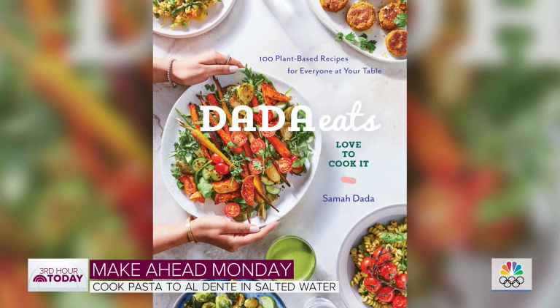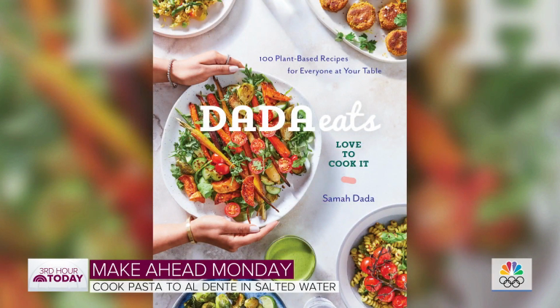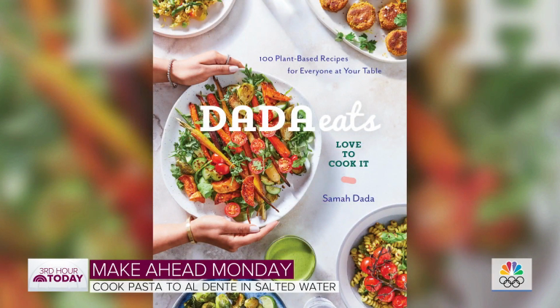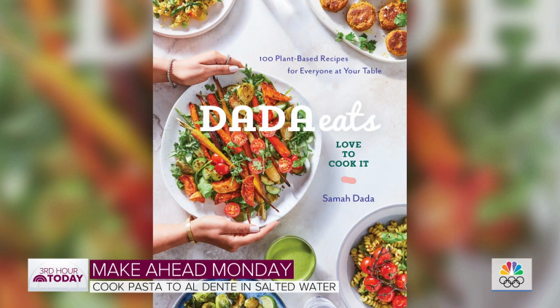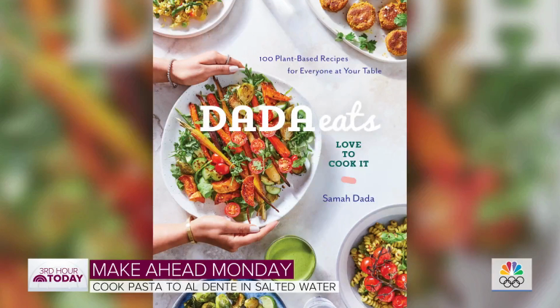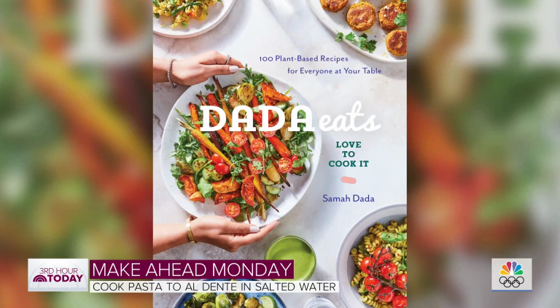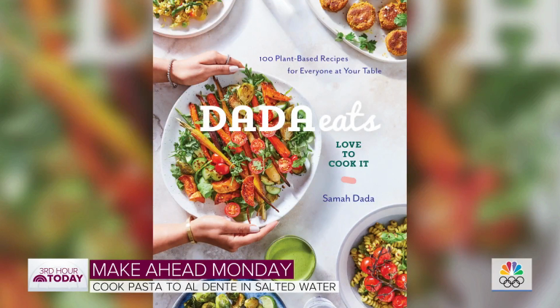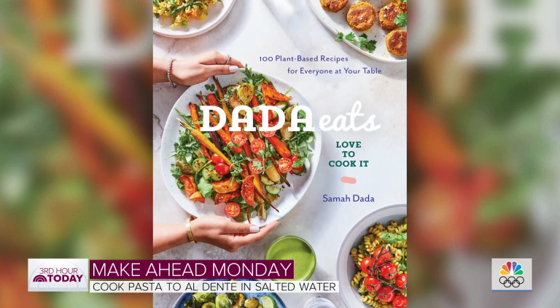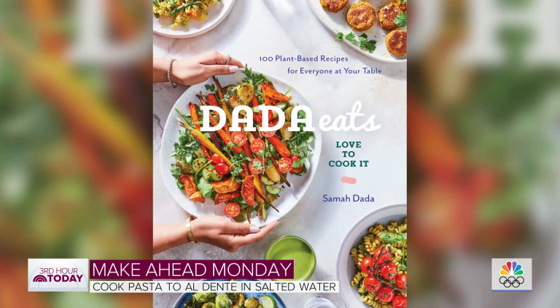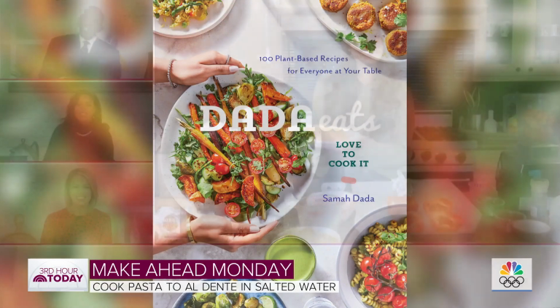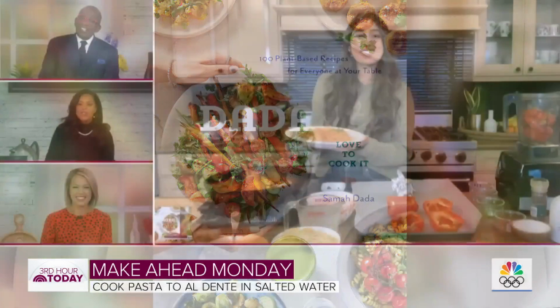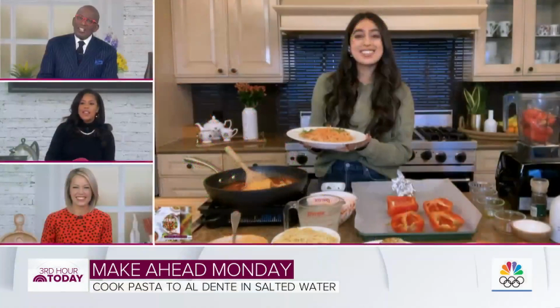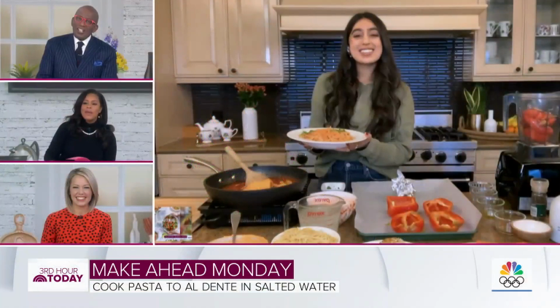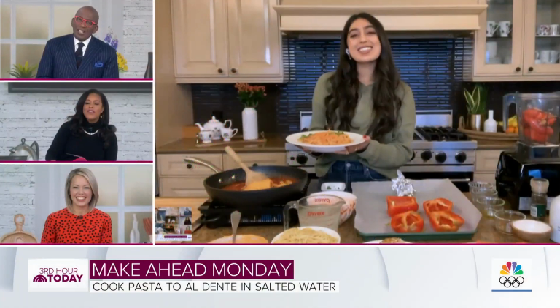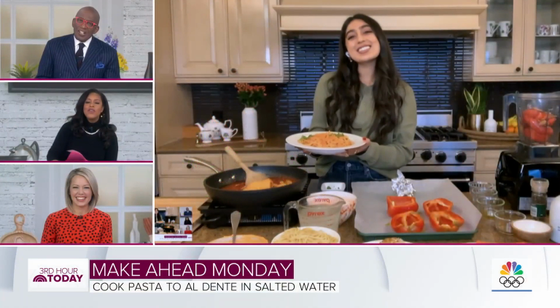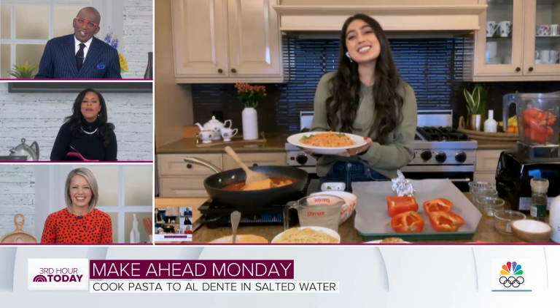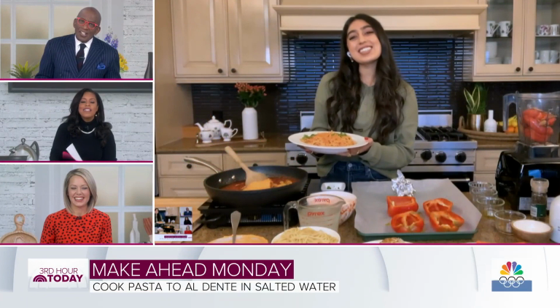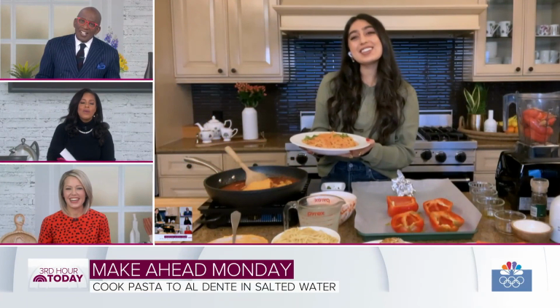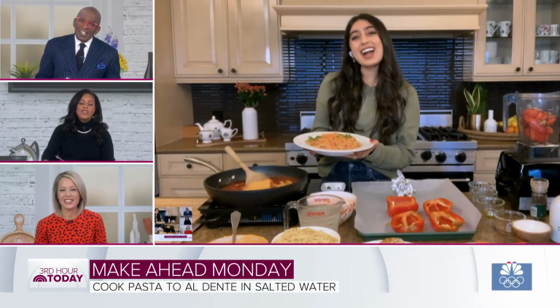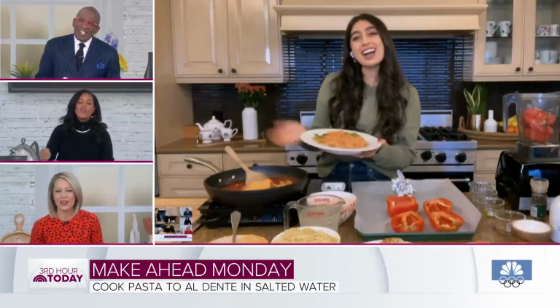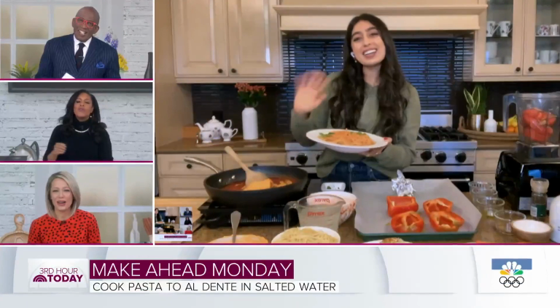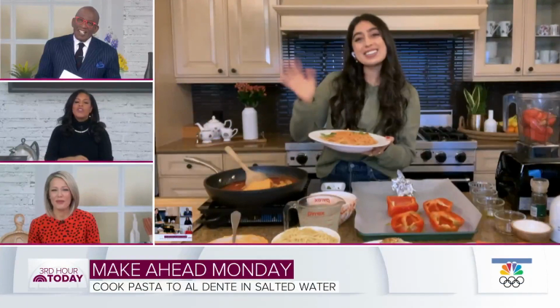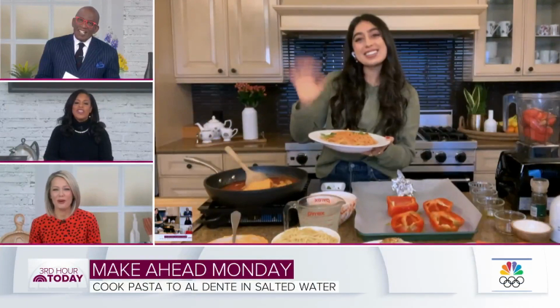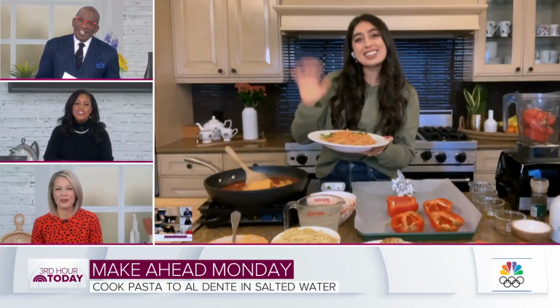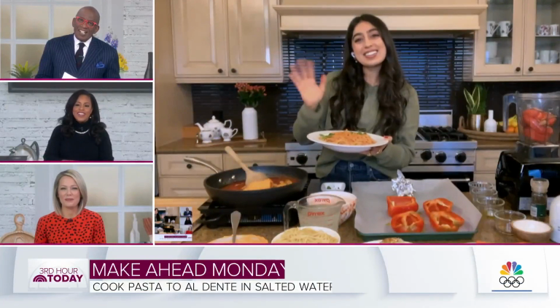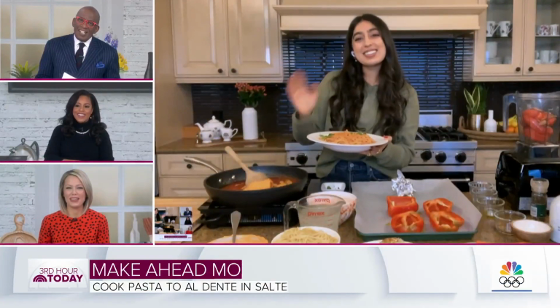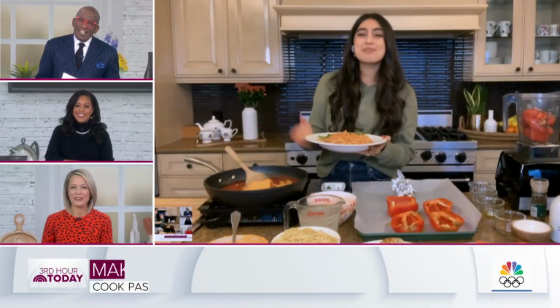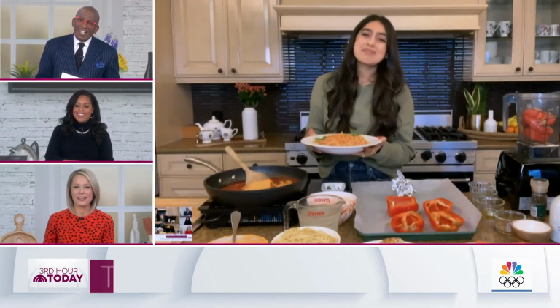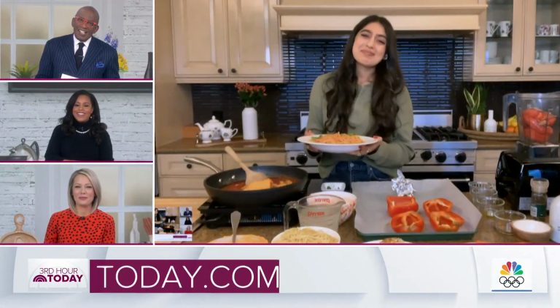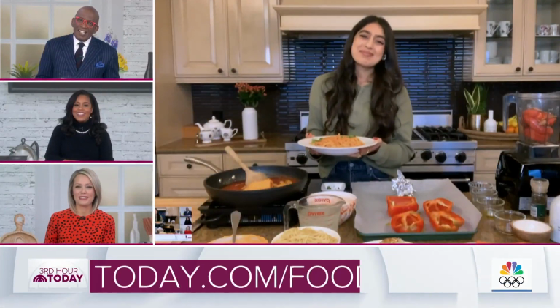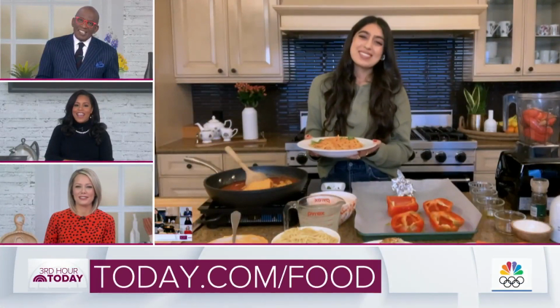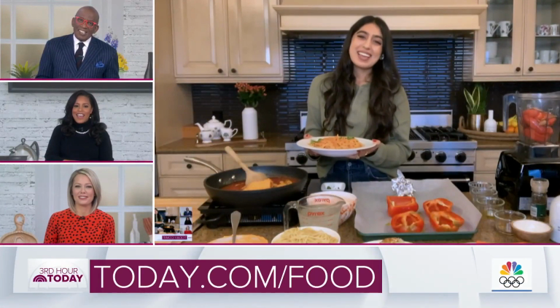Always good to see you, Sama. So good to see you too! Everything you make is always so good — you're always making your recipes delicious.